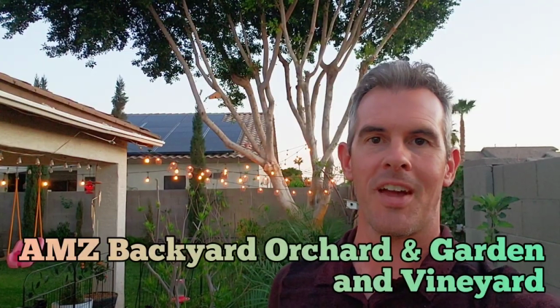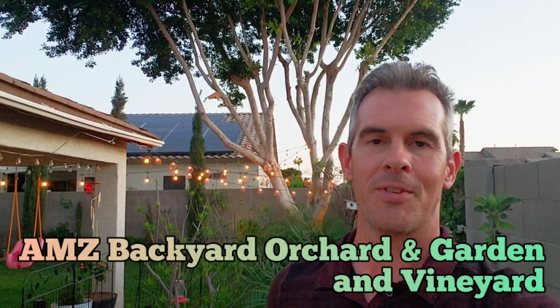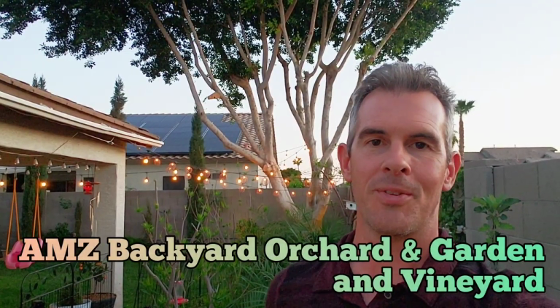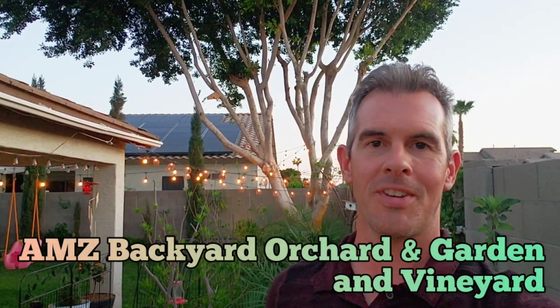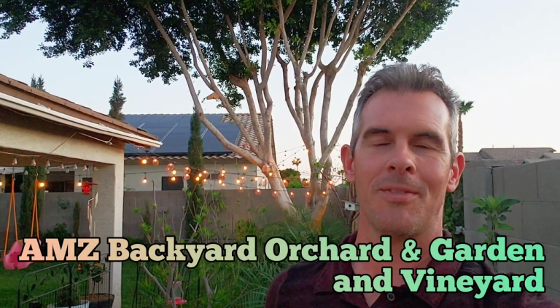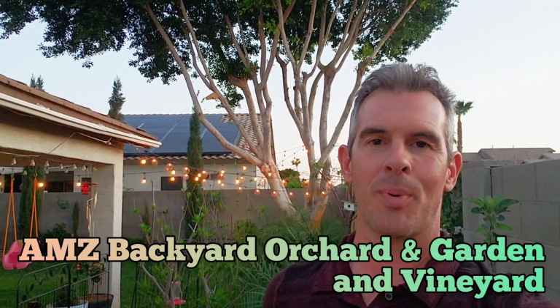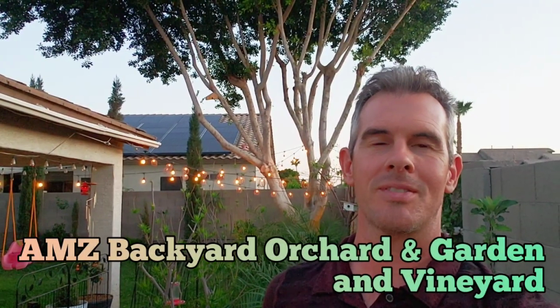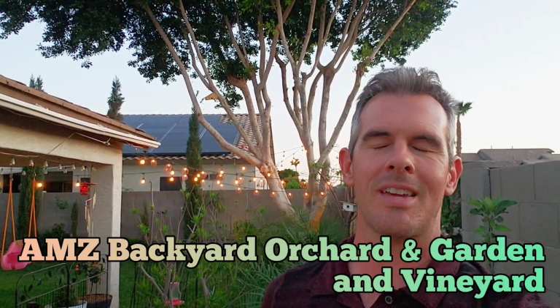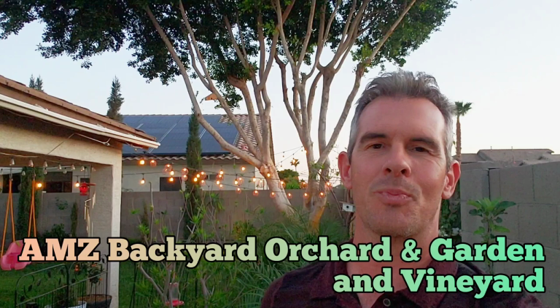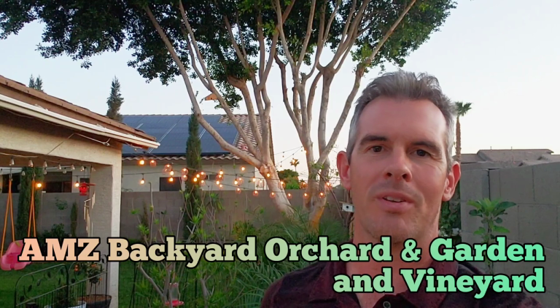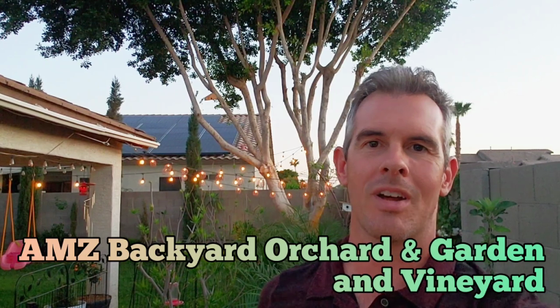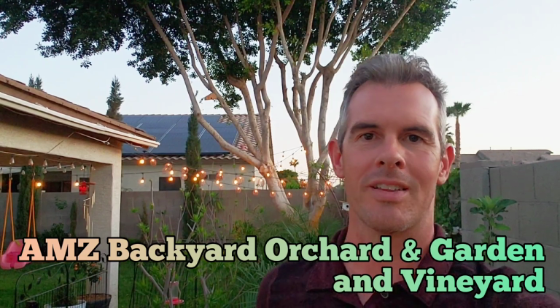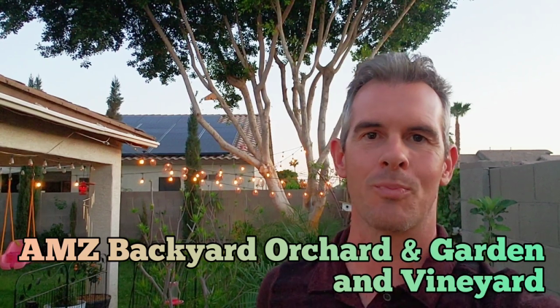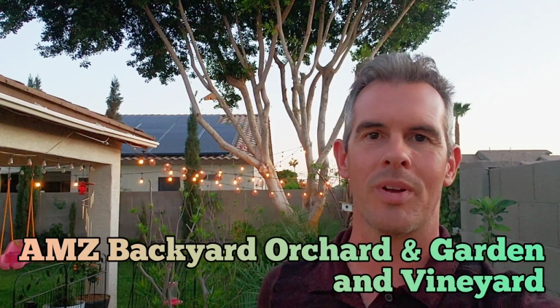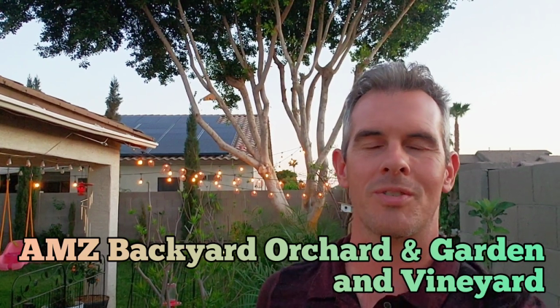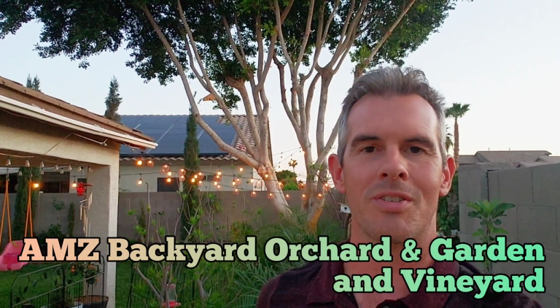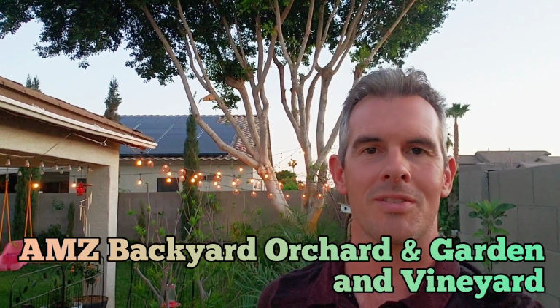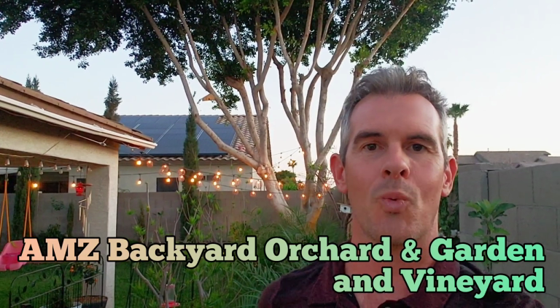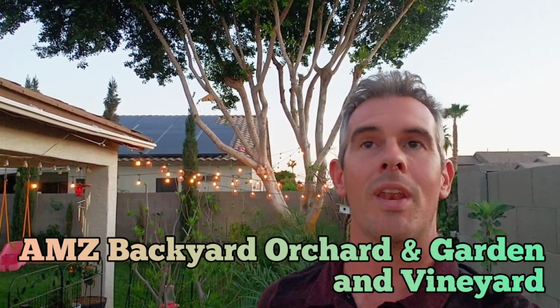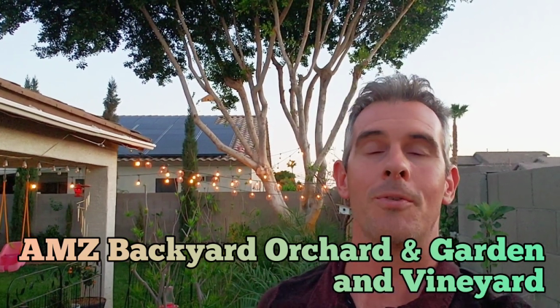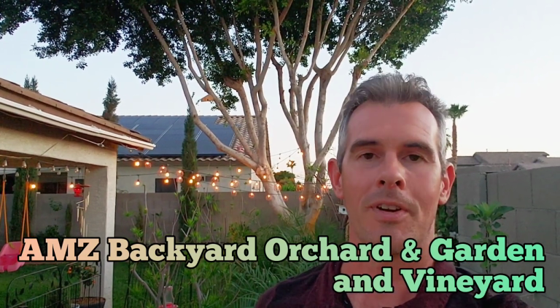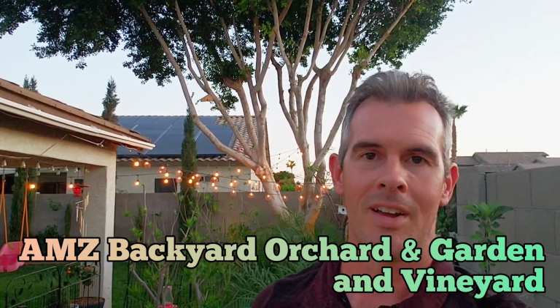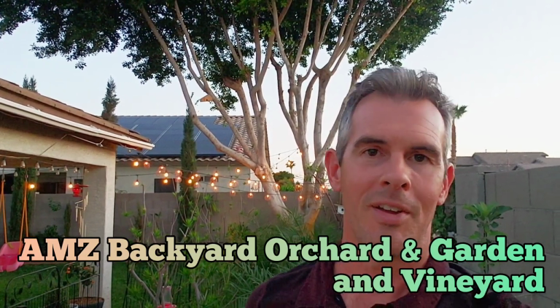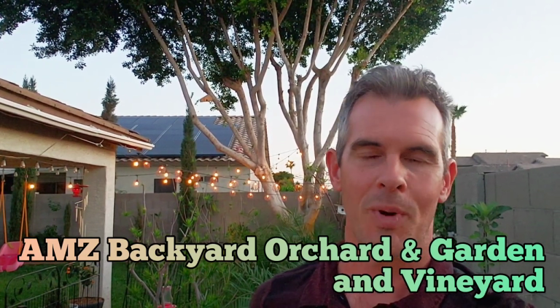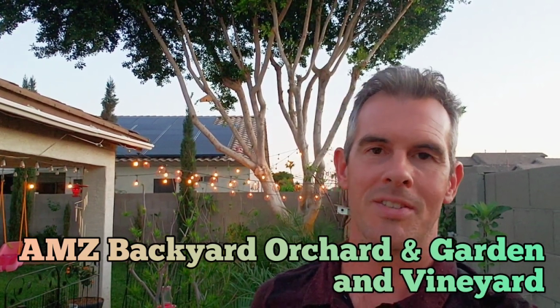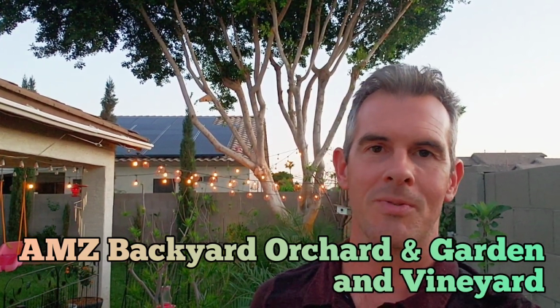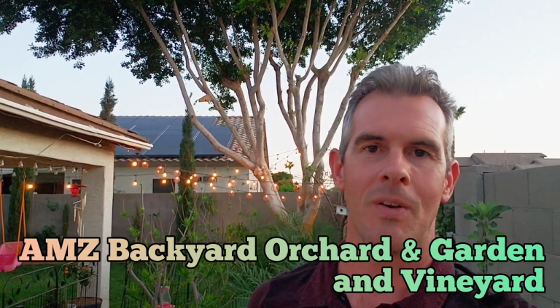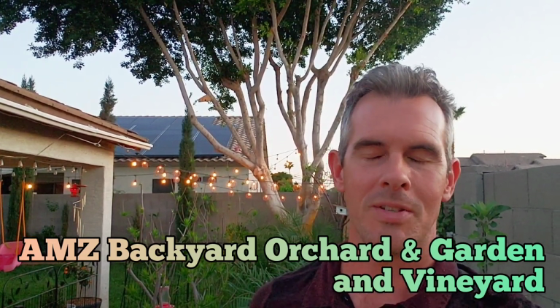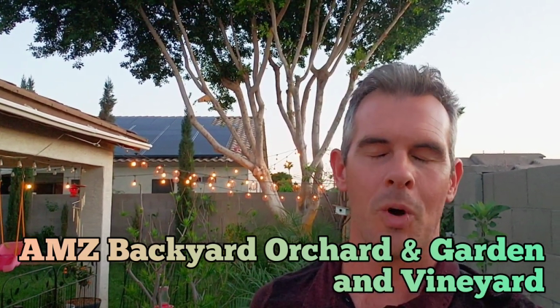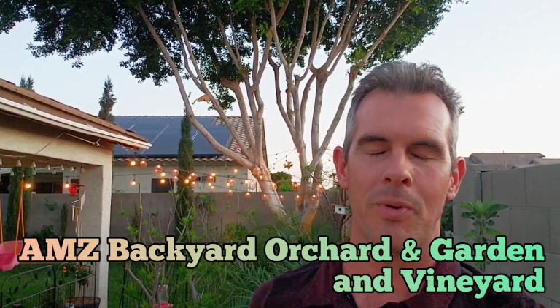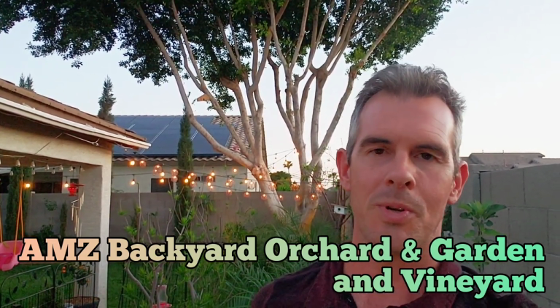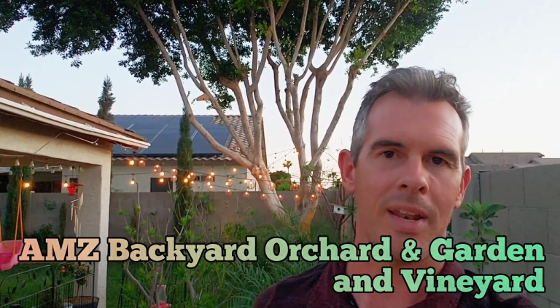Good morning, good afternoon, good evening — buenos días, buenas tardes, buenas noches — whenever you are watching this video. I do hope you enjoy it.